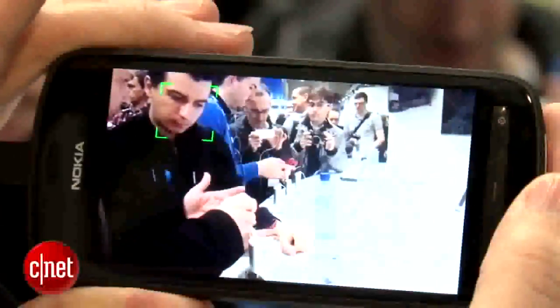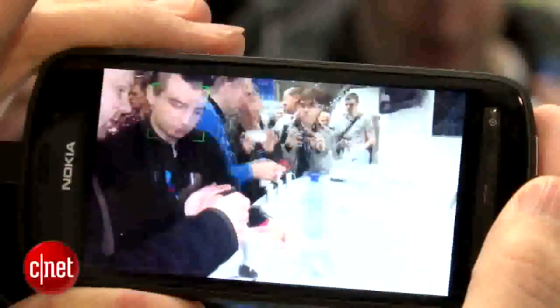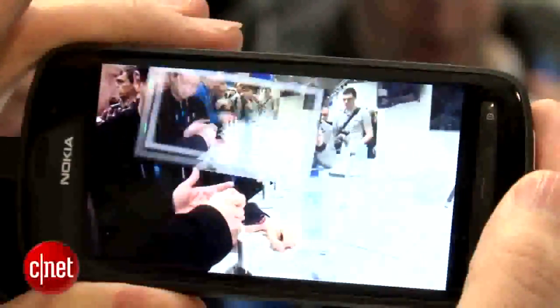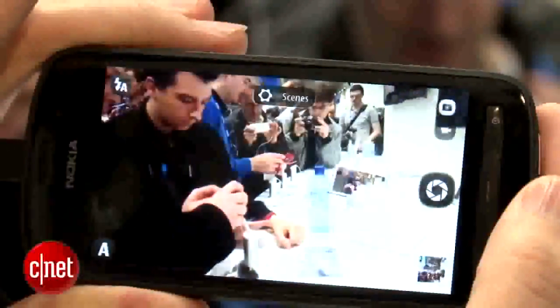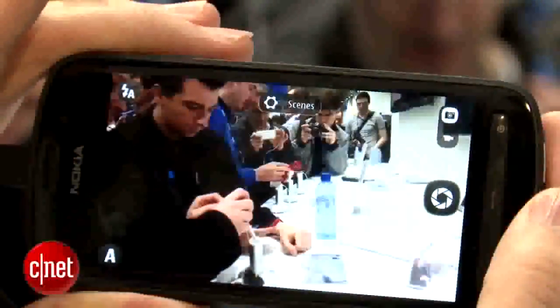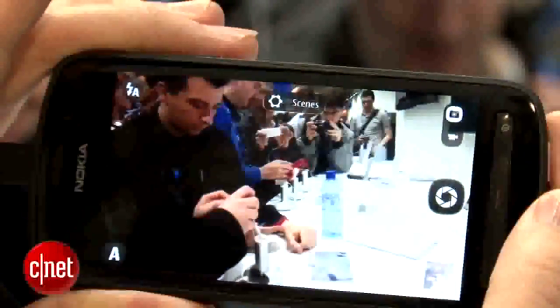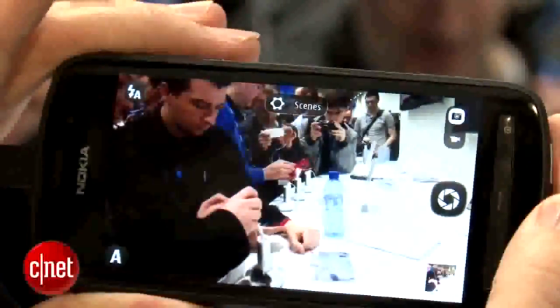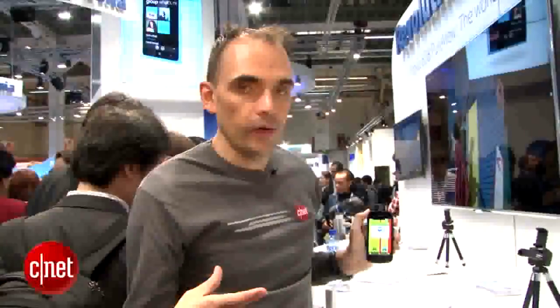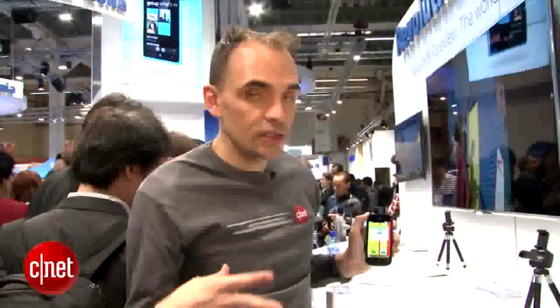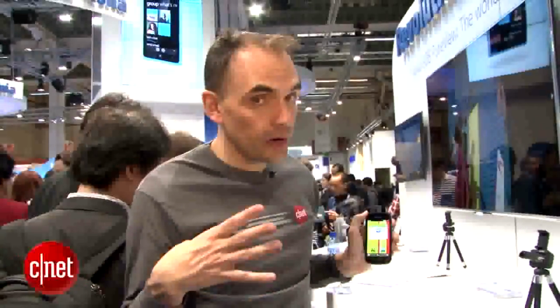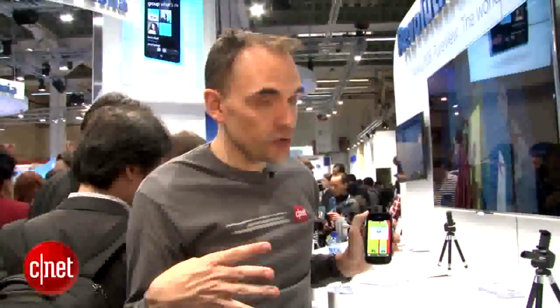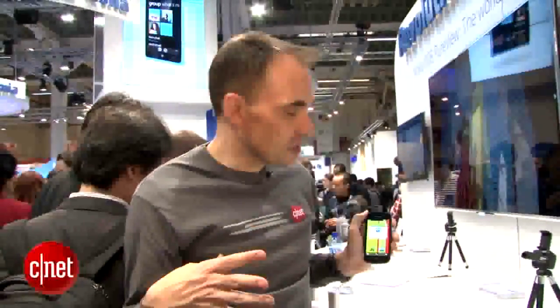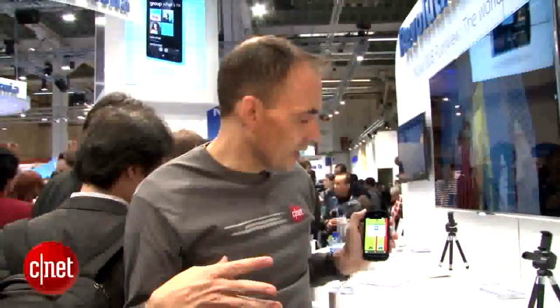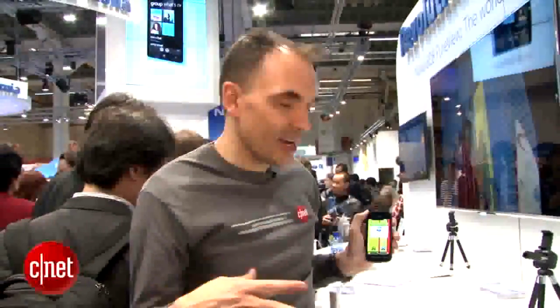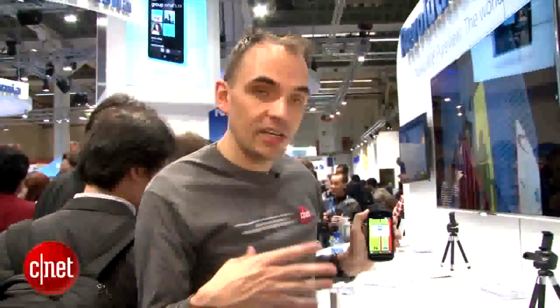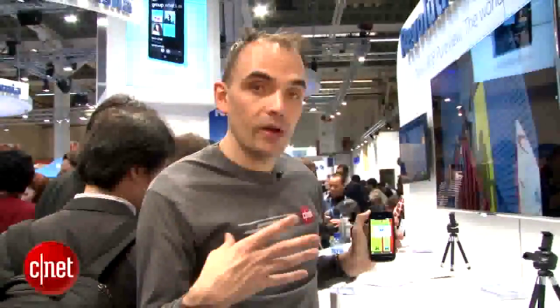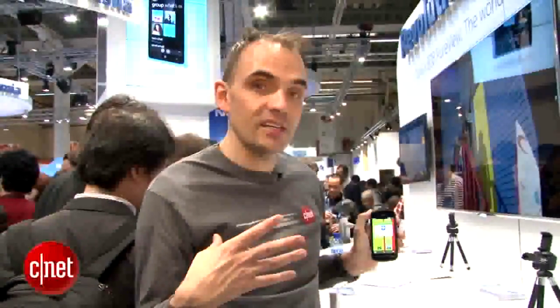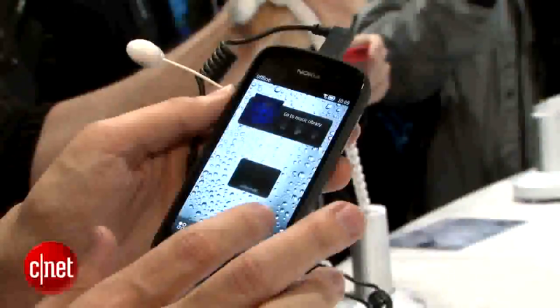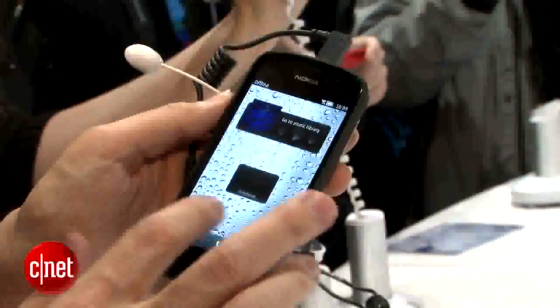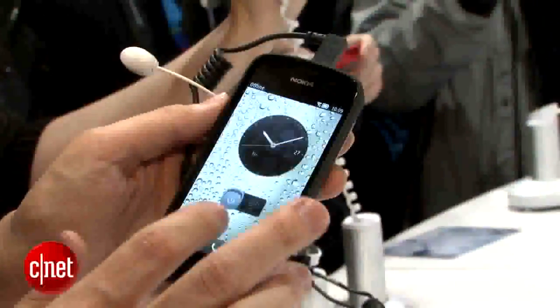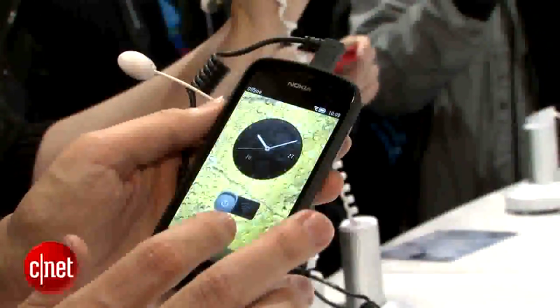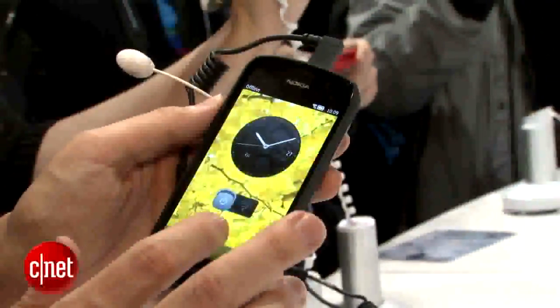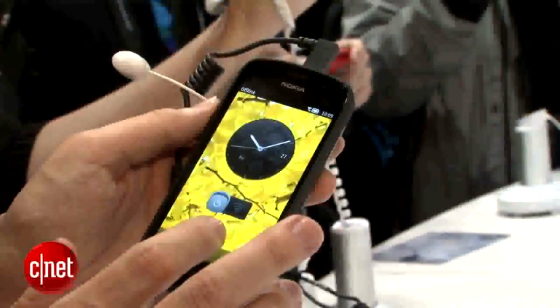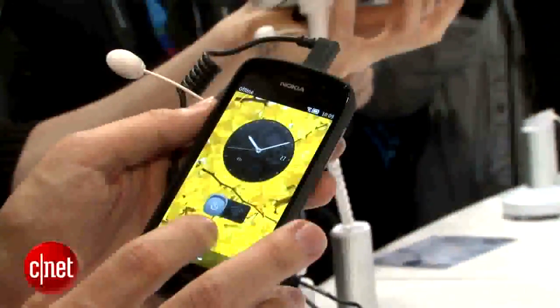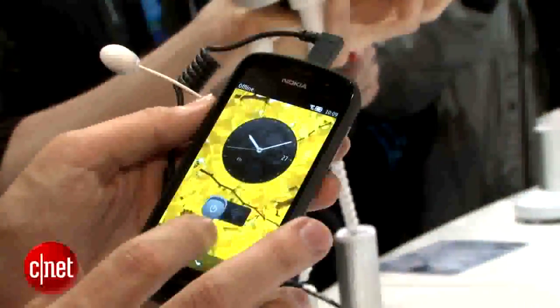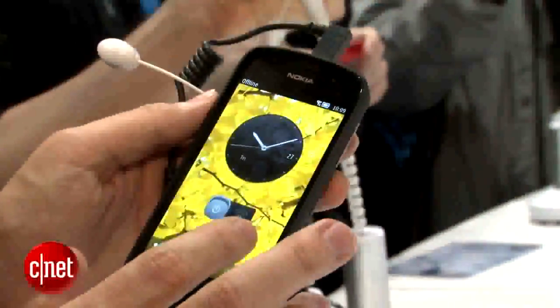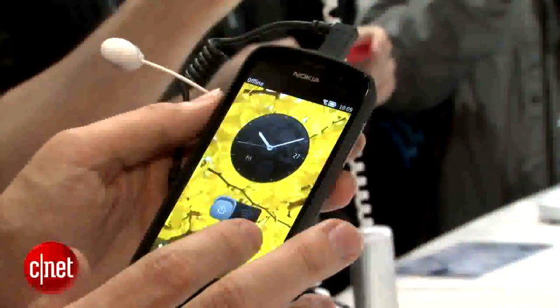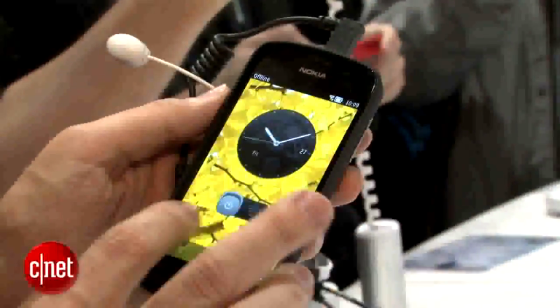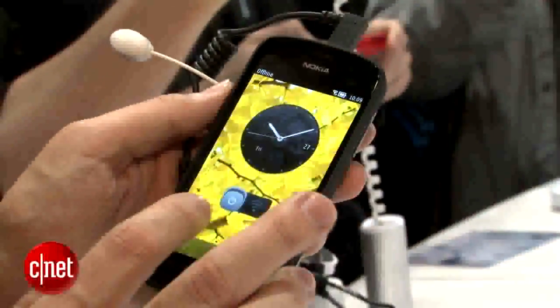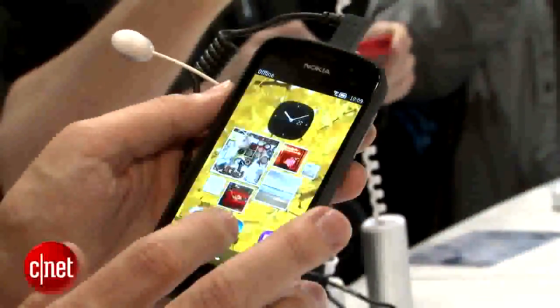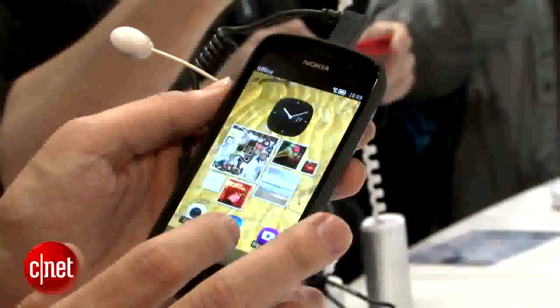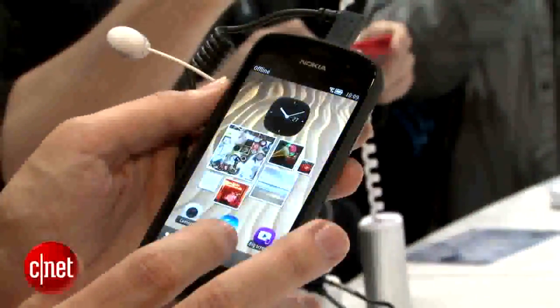Now it's not a Windows phone — that's pretty interesting. It actually runs on Symbian, but hopefully we'll get a Windows phone like this soon.